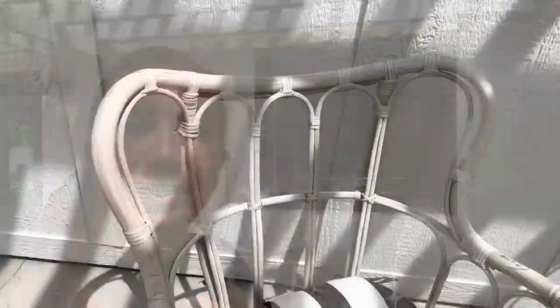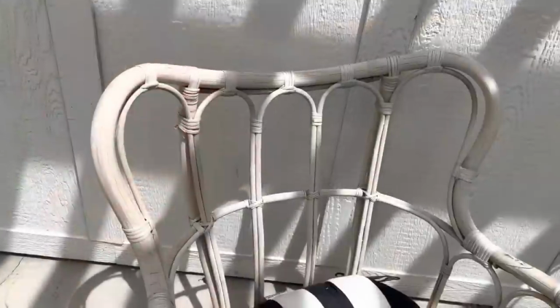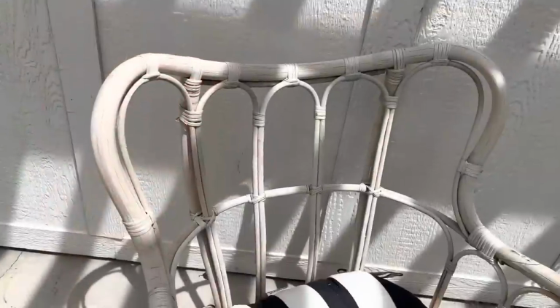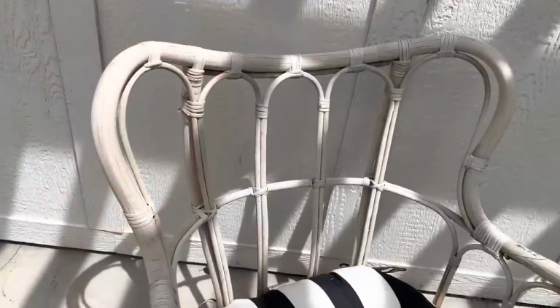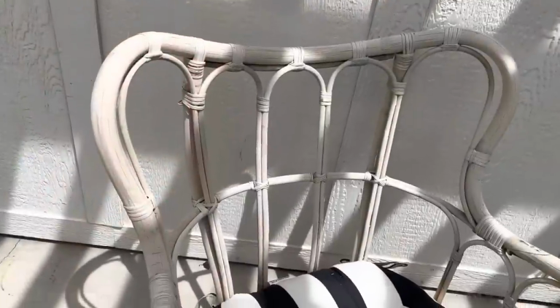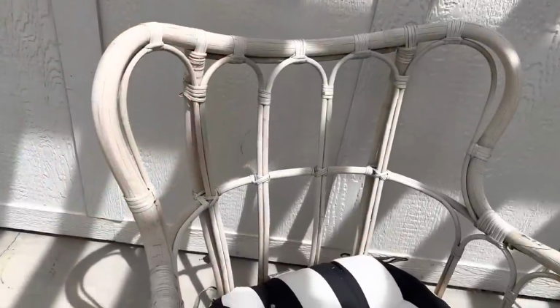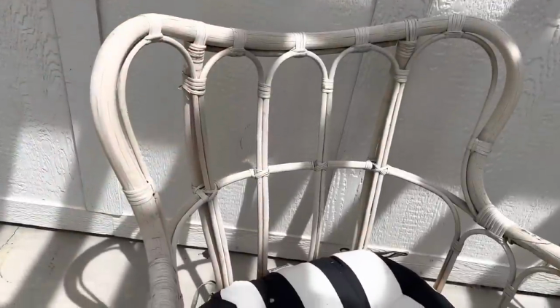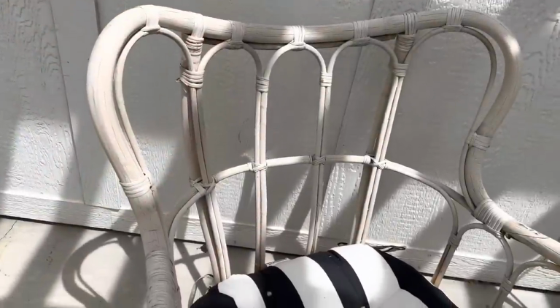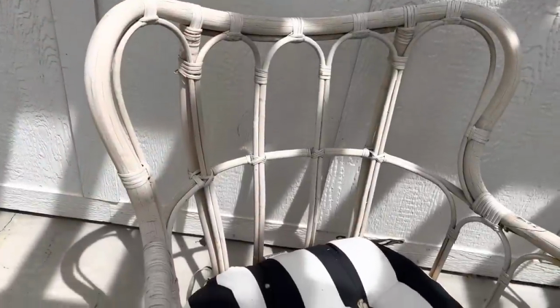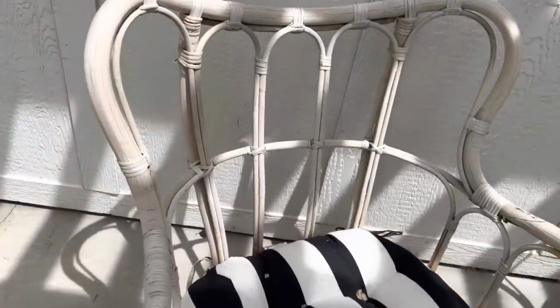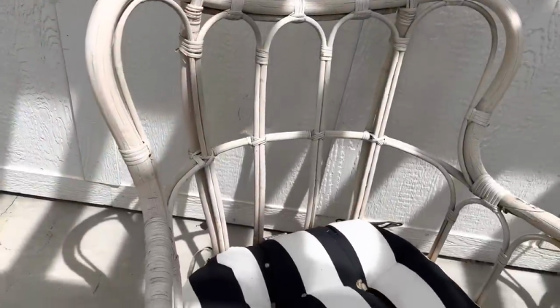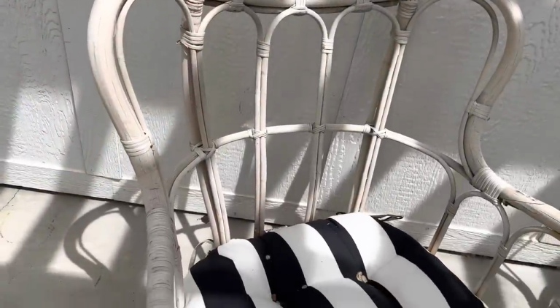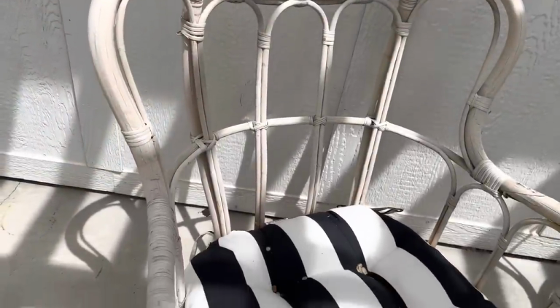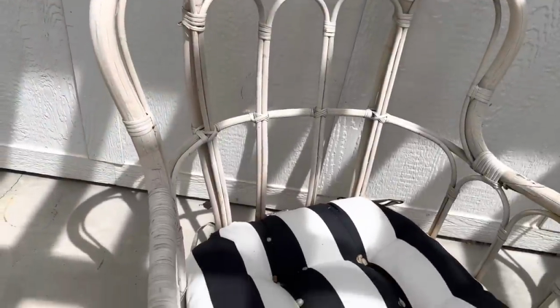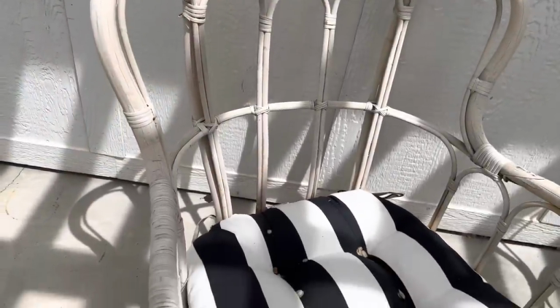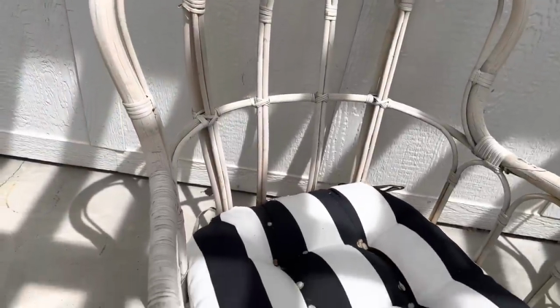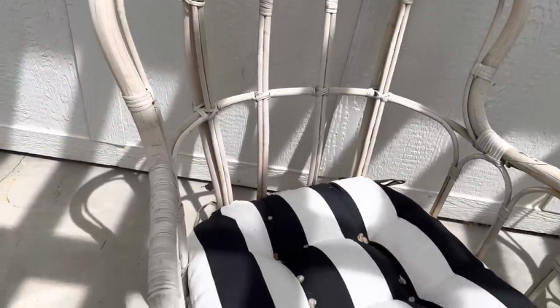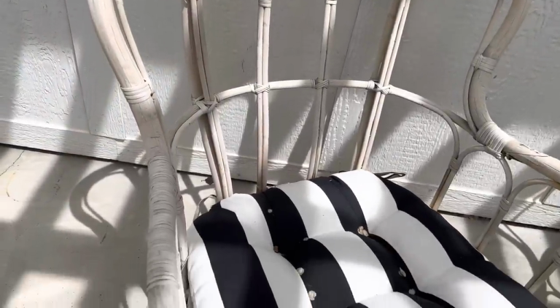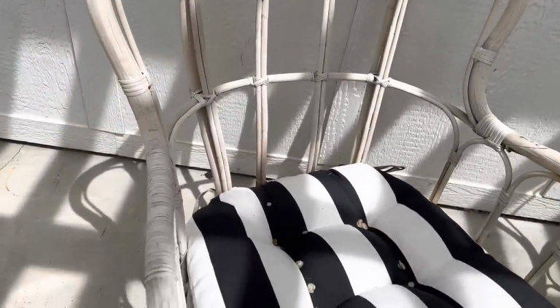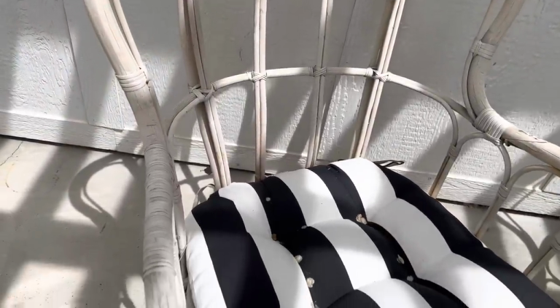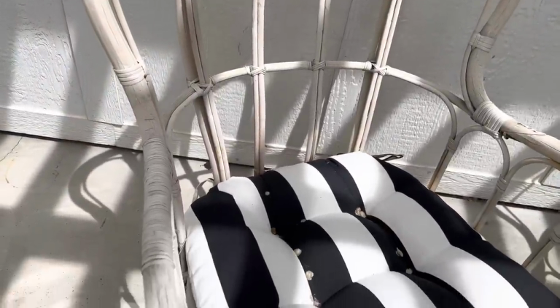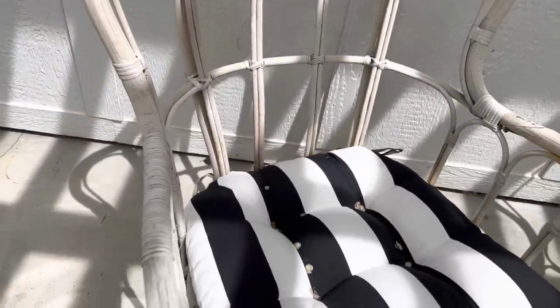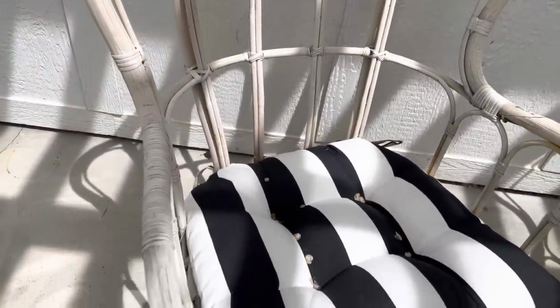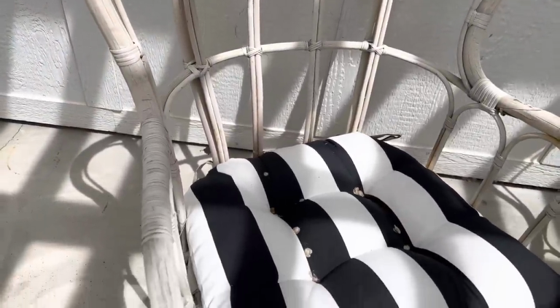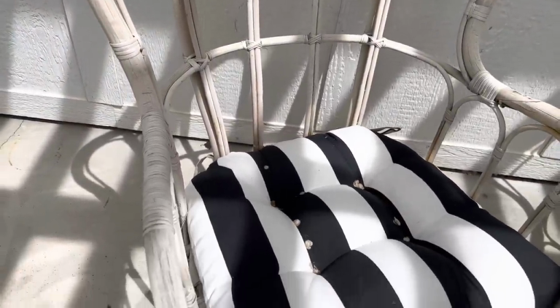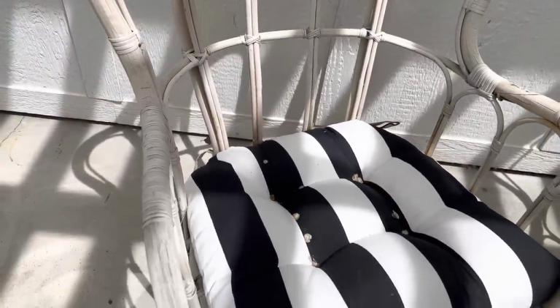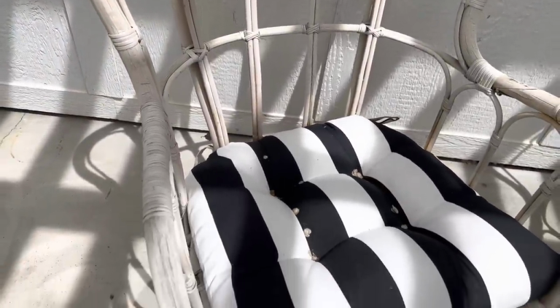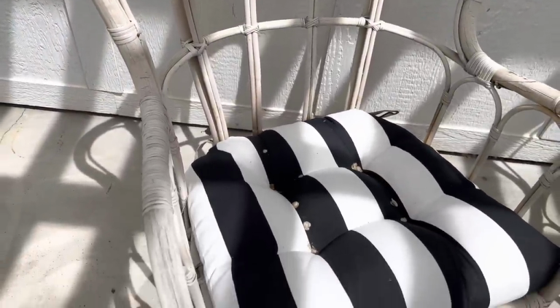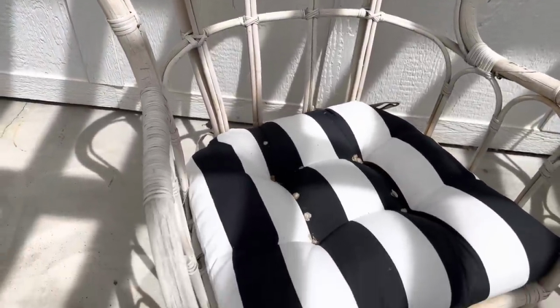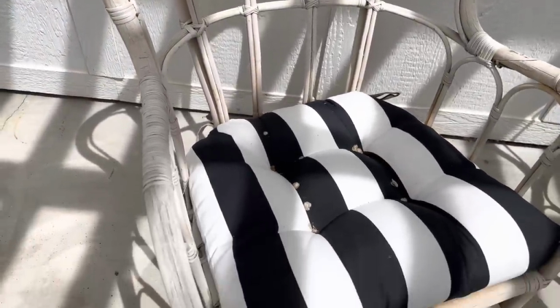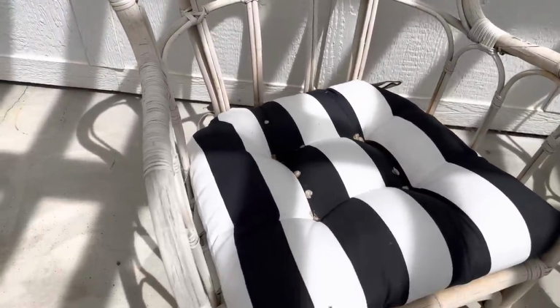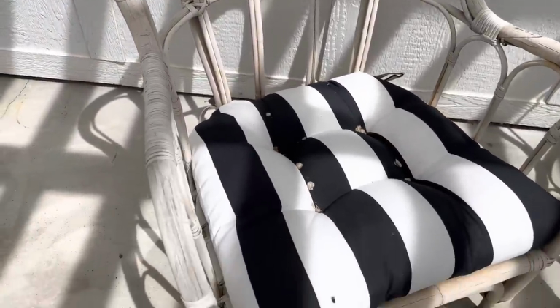Here's a close-up so you can see kind of the bleached-out wood. It's really dry, and it needs something on it.